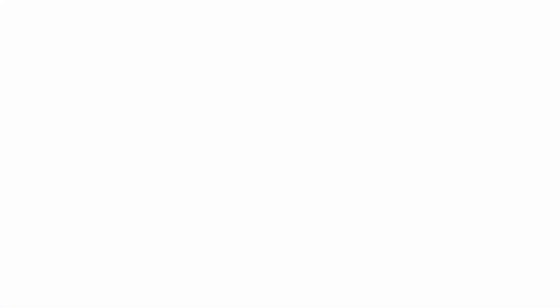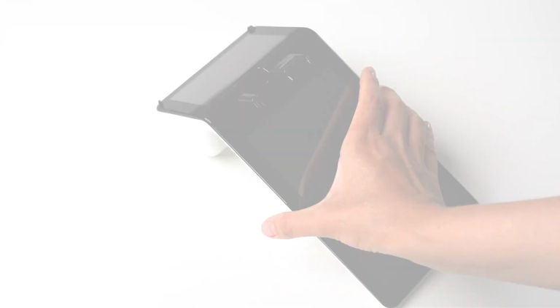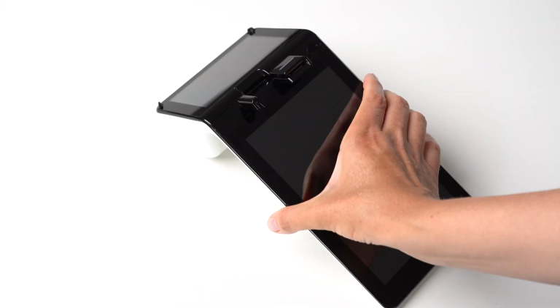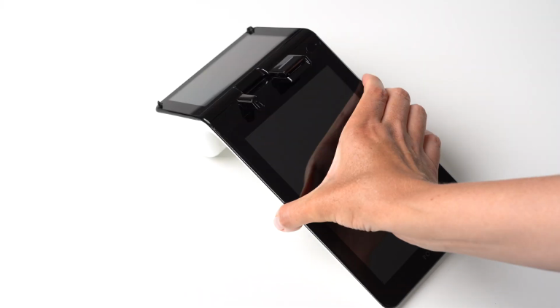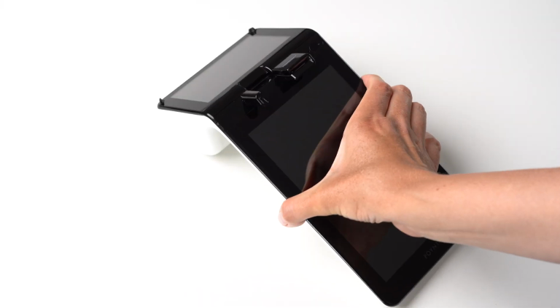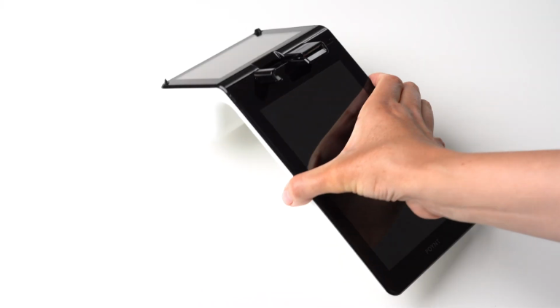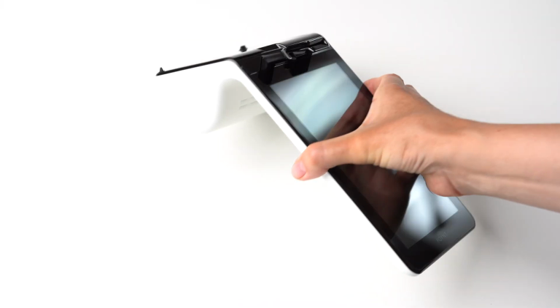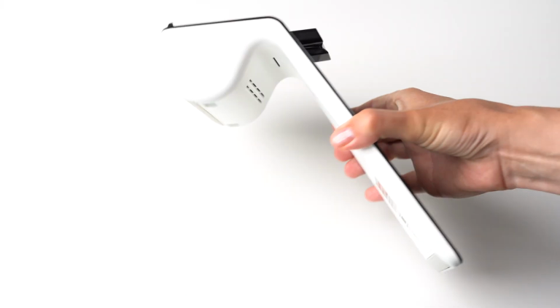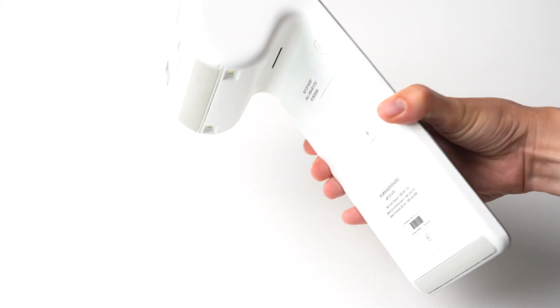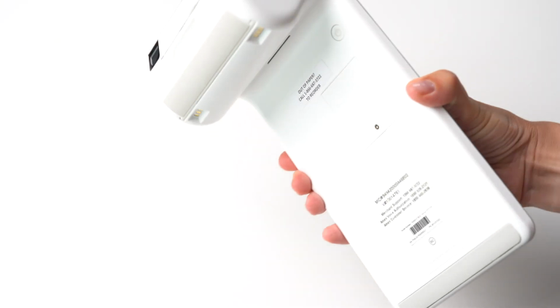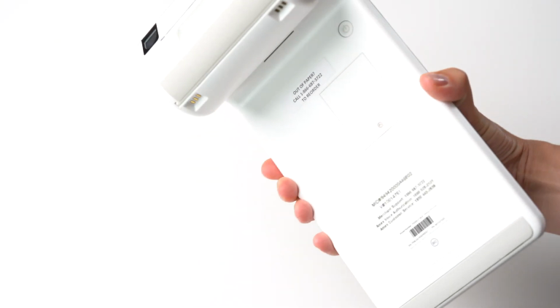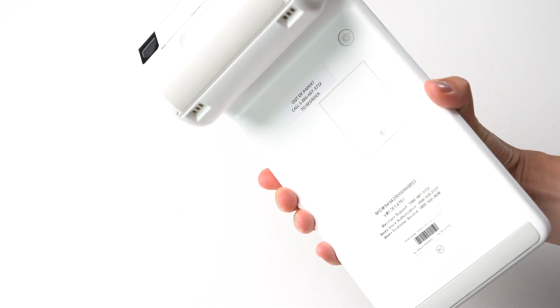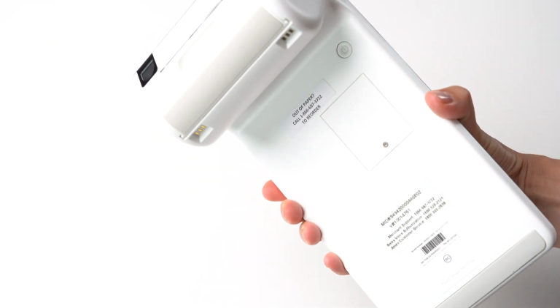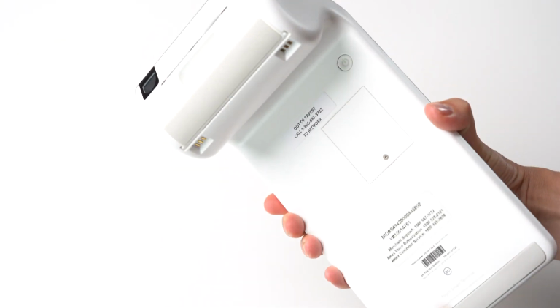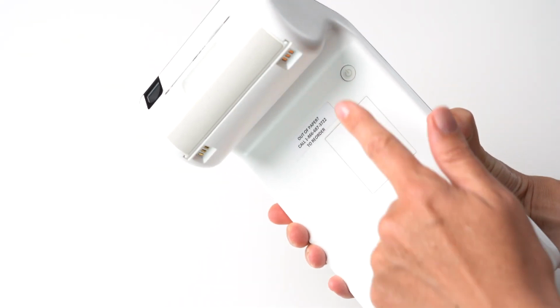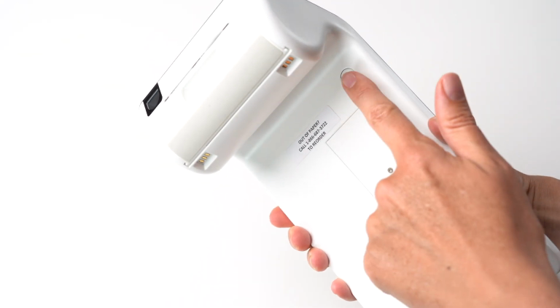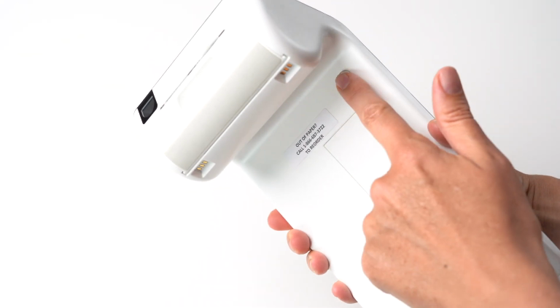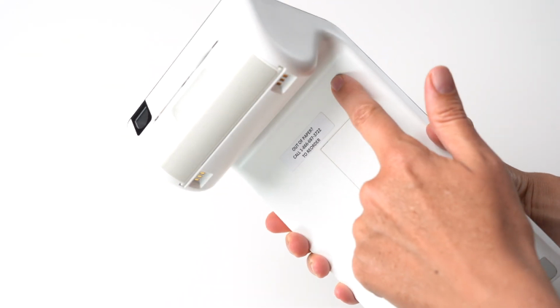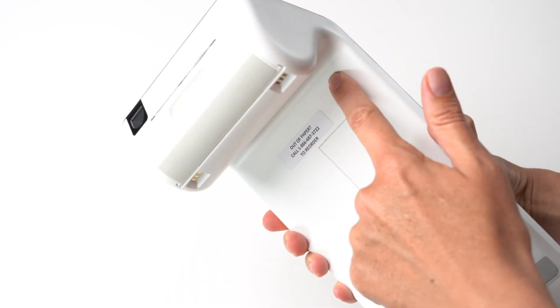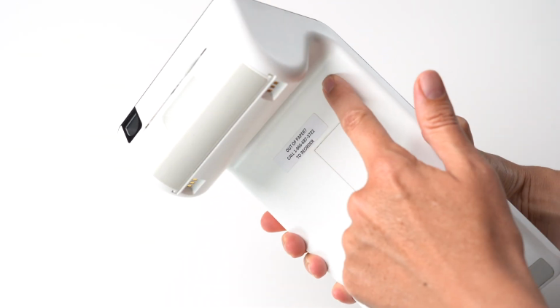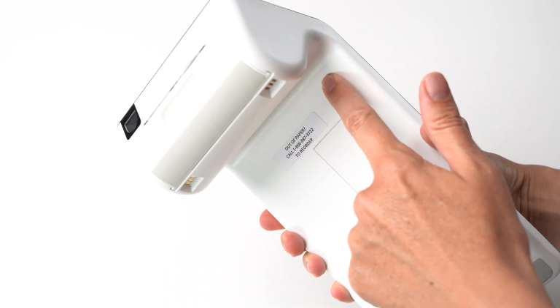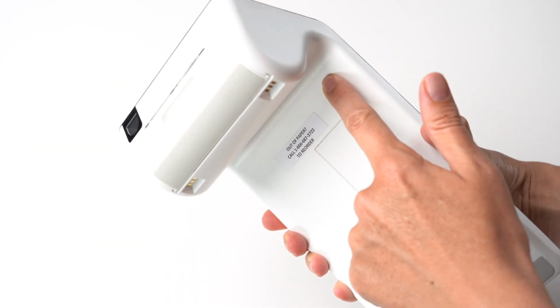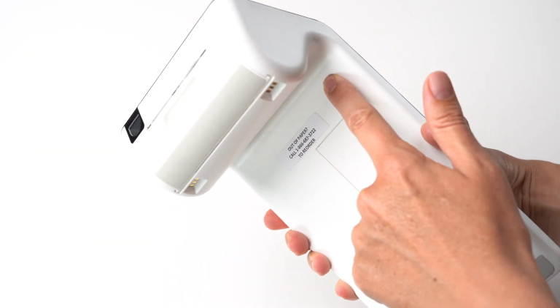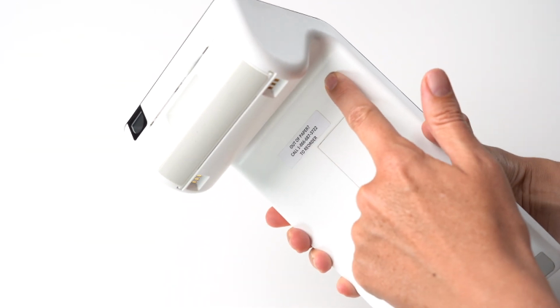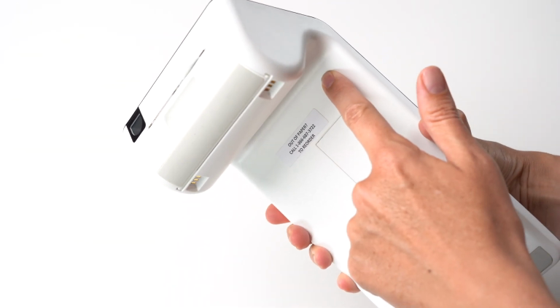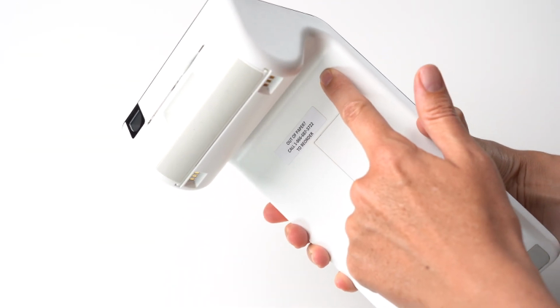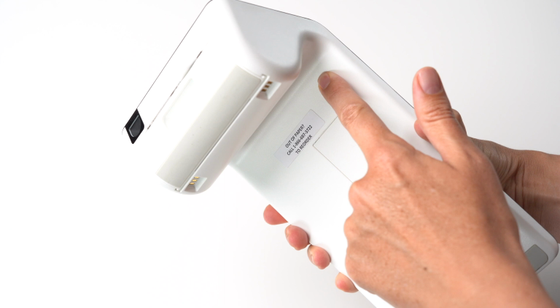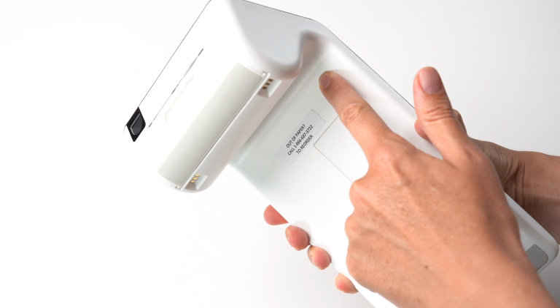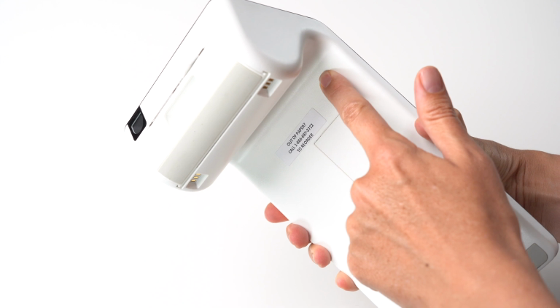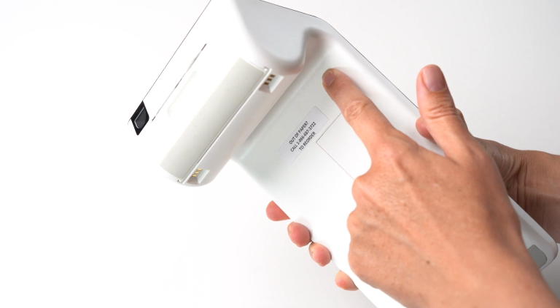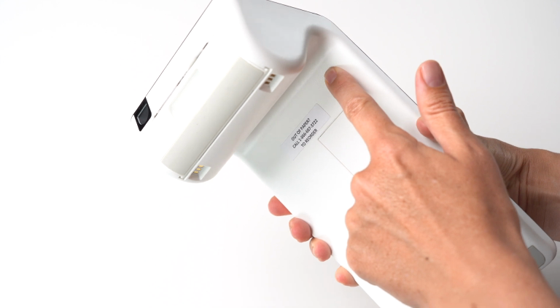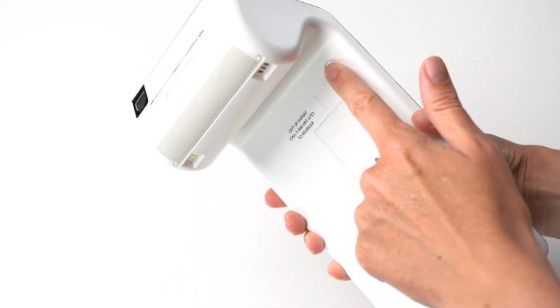To power on the device, press and hold the power button located underneath the terminal.